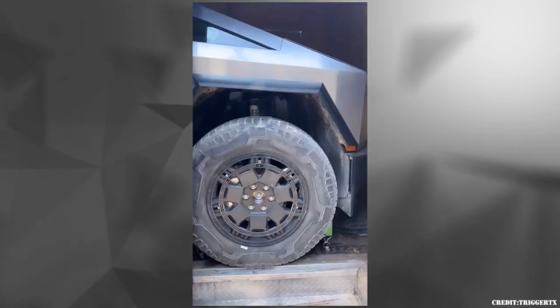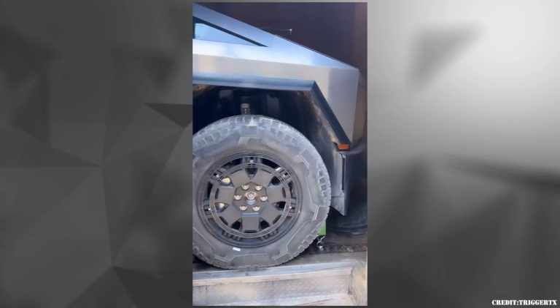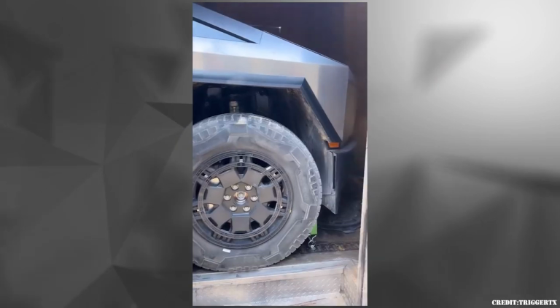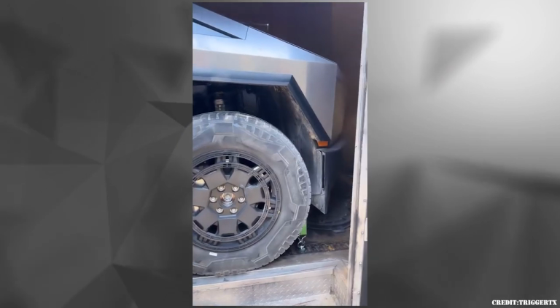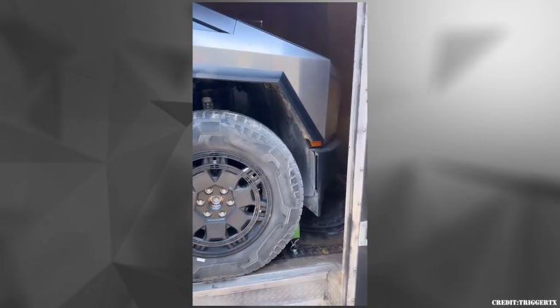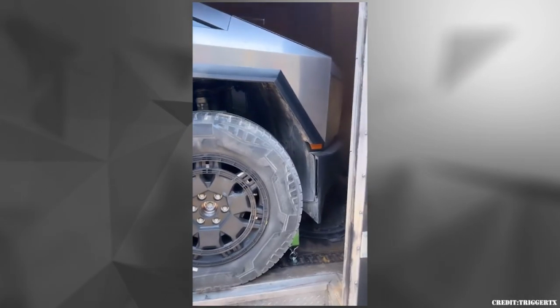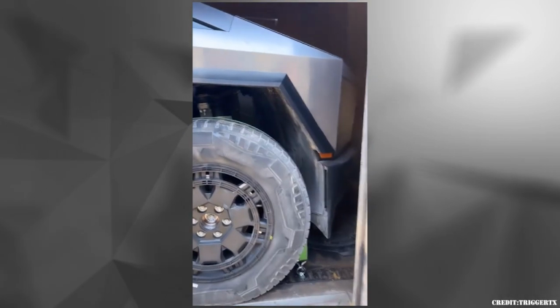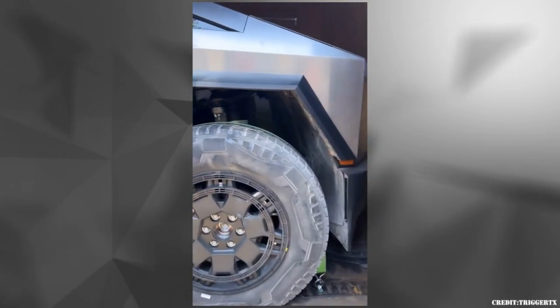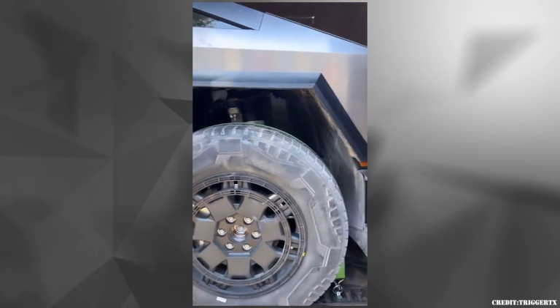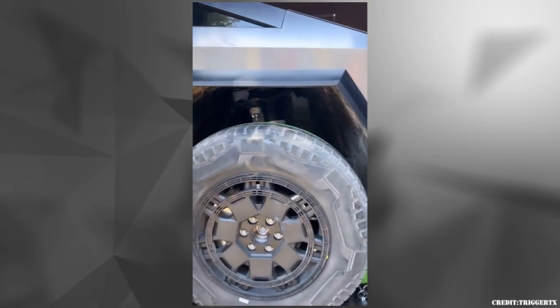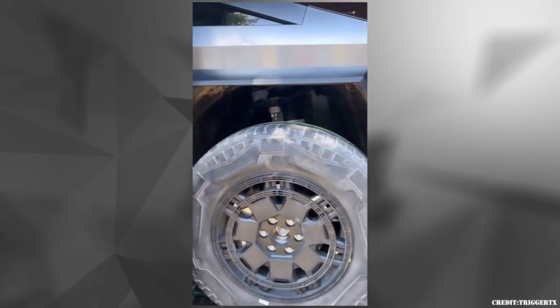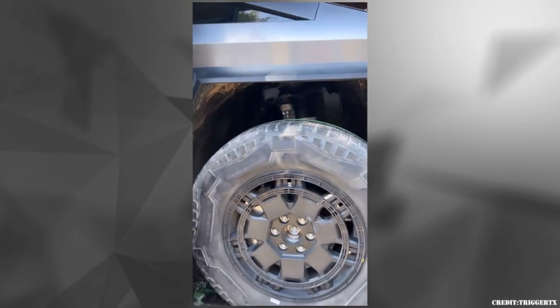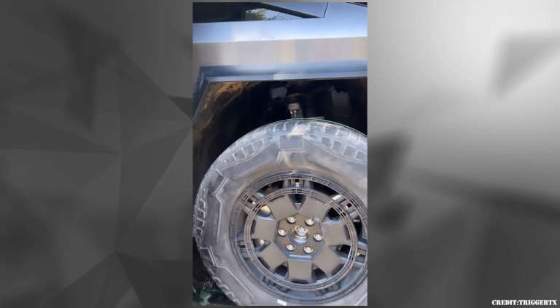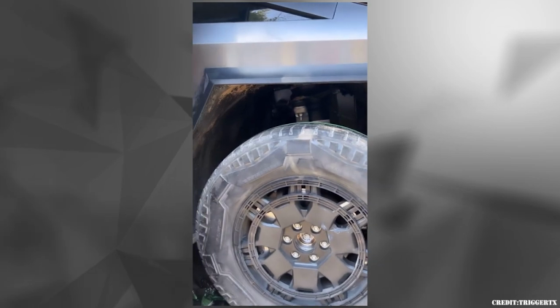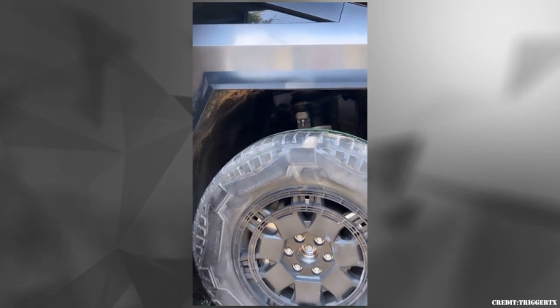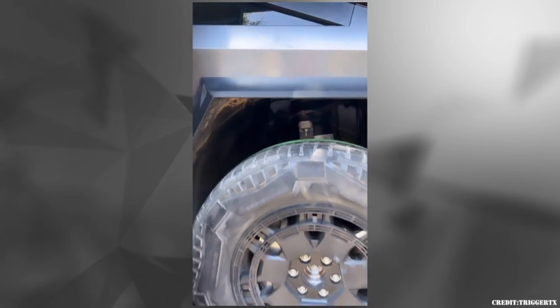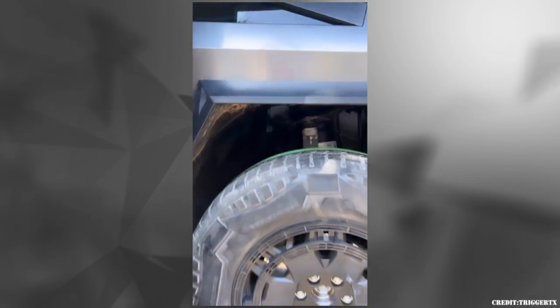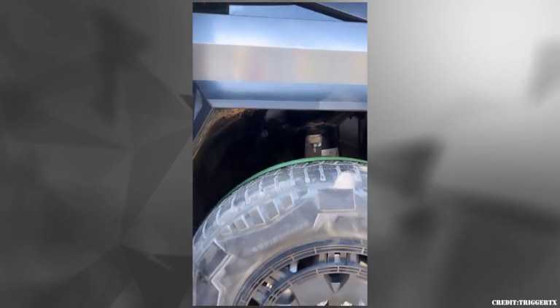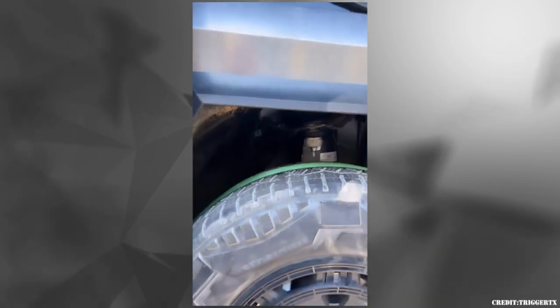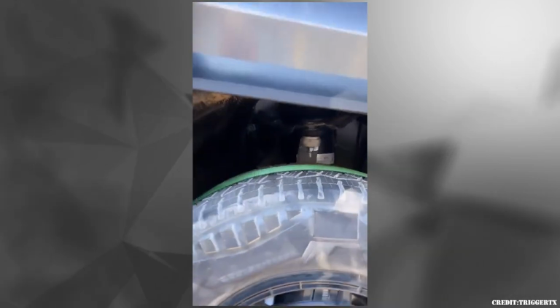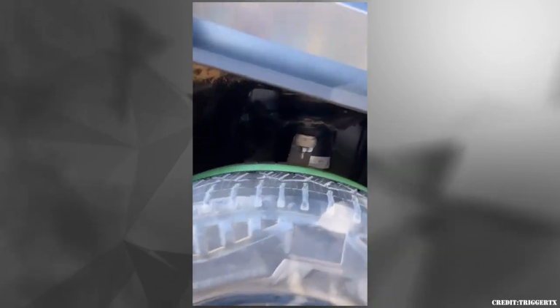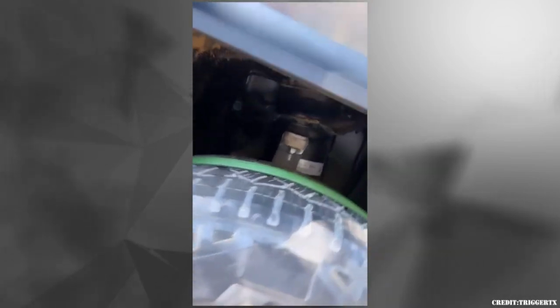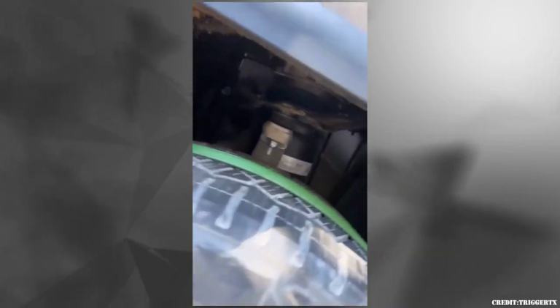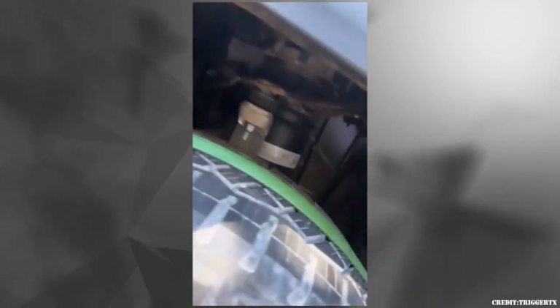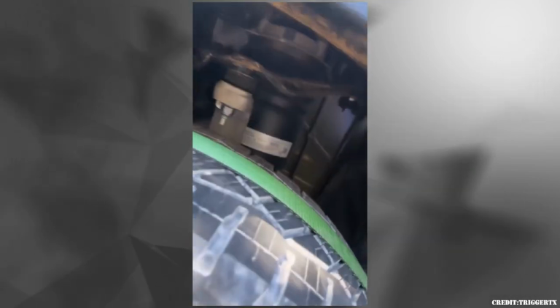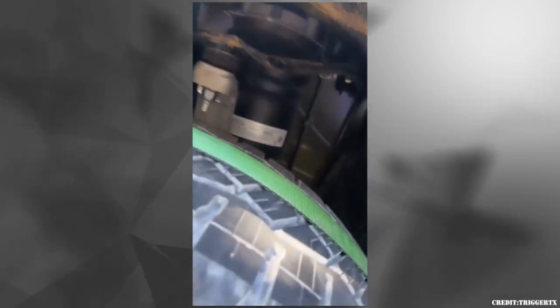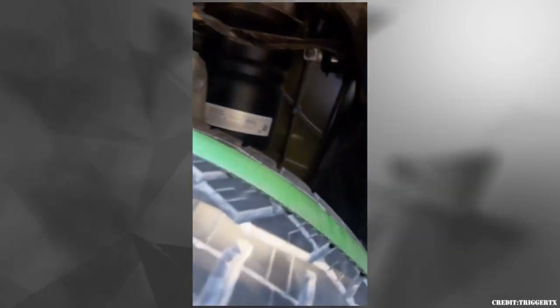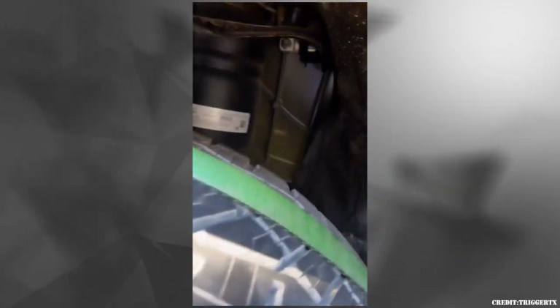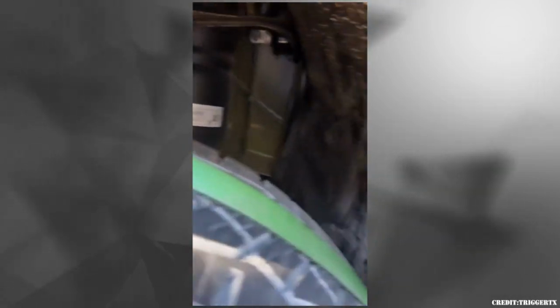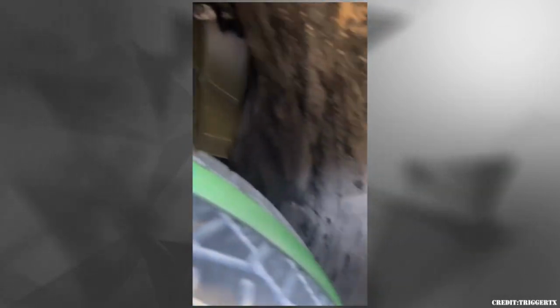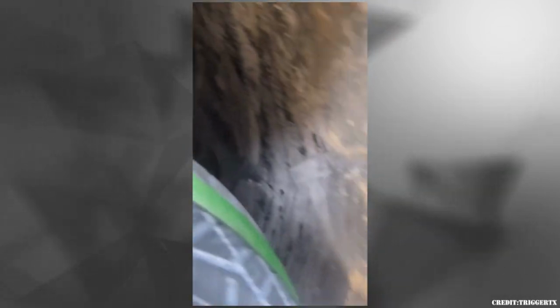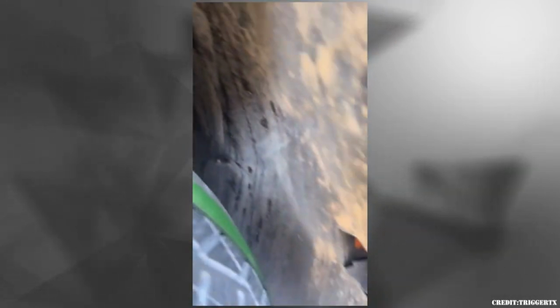Another closer look at the Cybertruck enclosed in the trailer with folded mirrors. We can also see another wheel design.